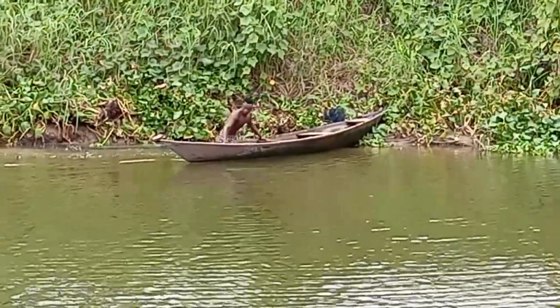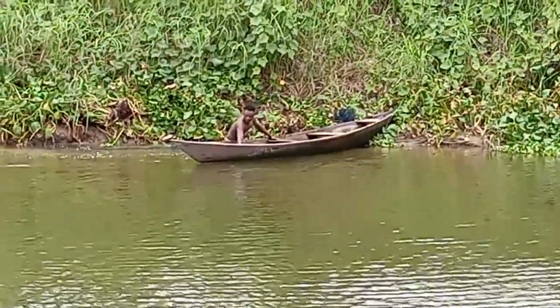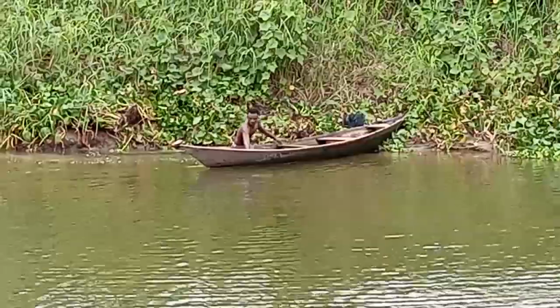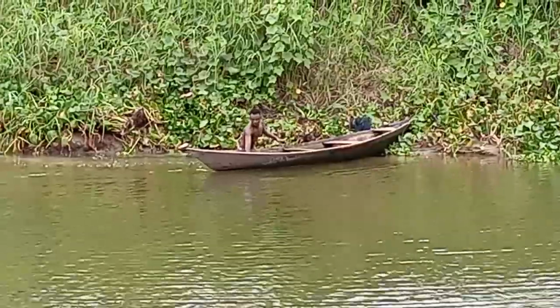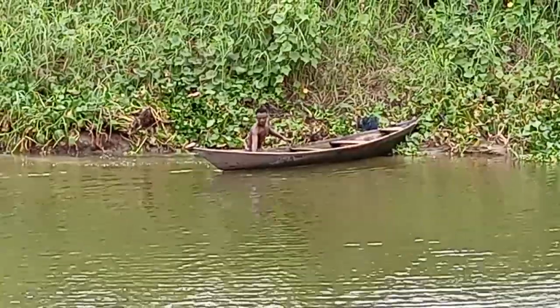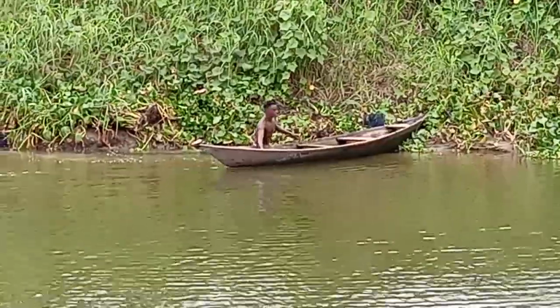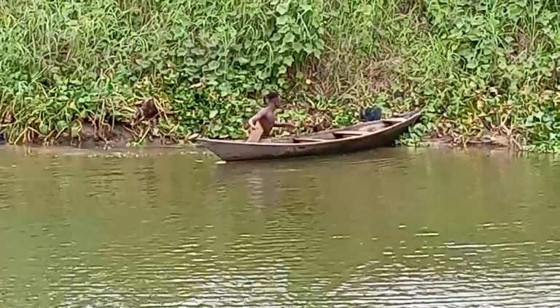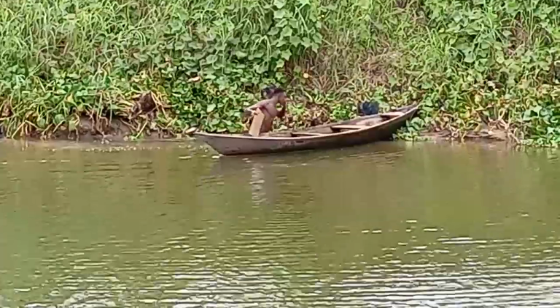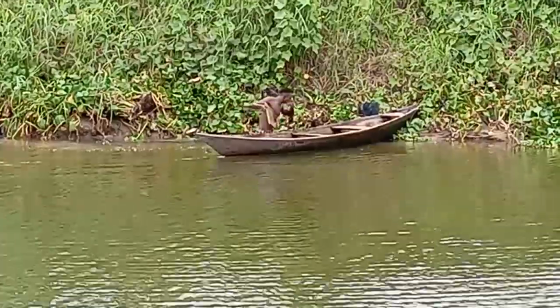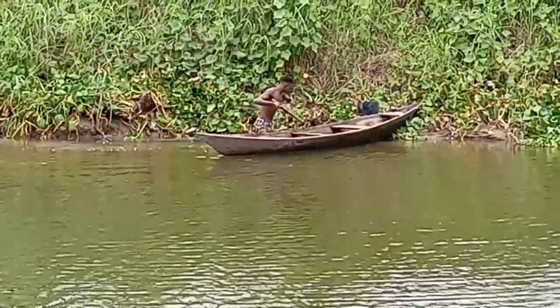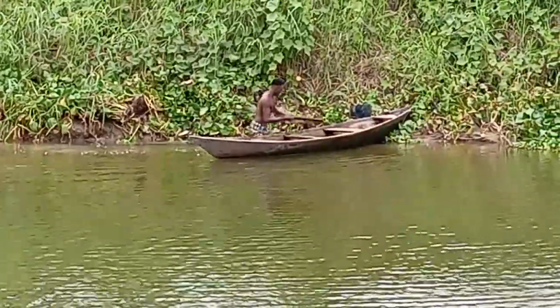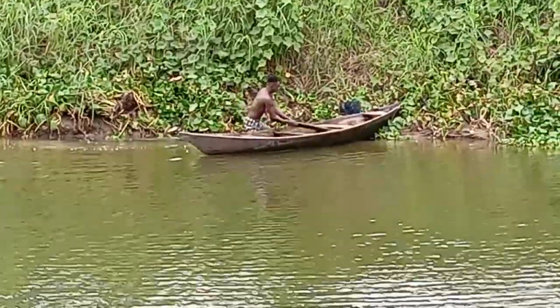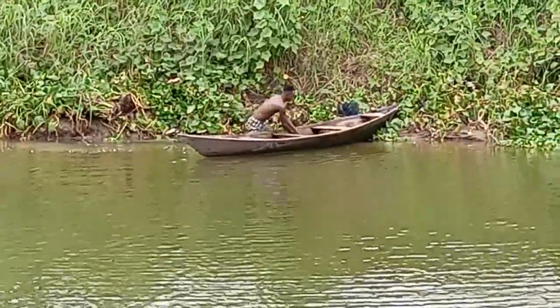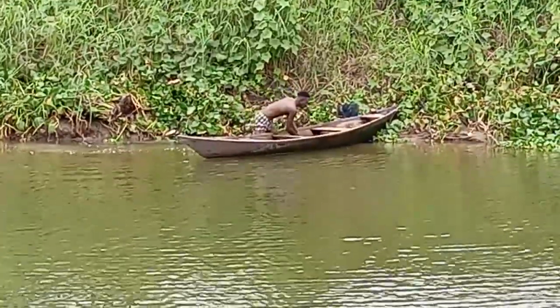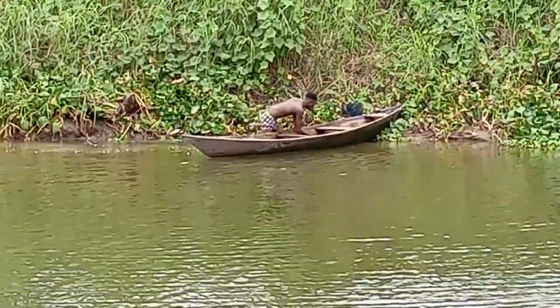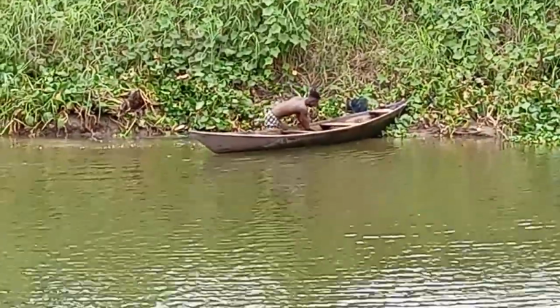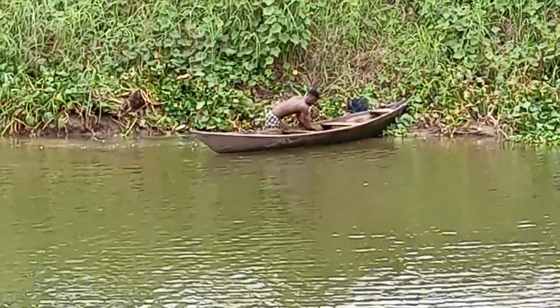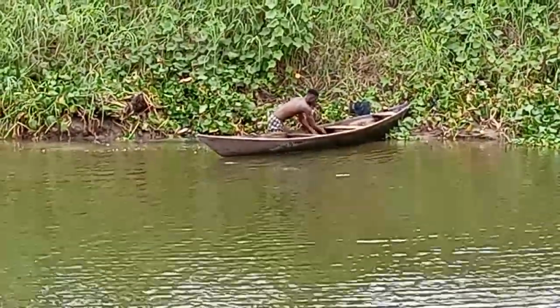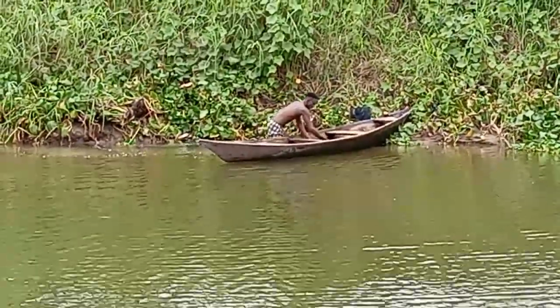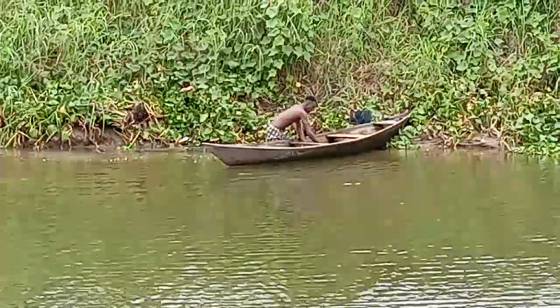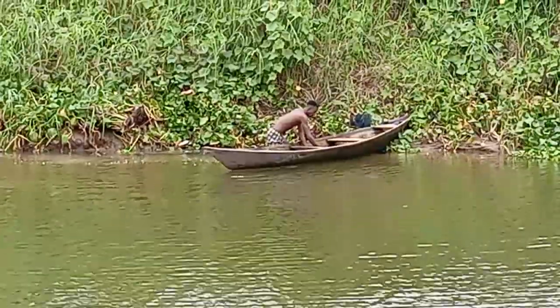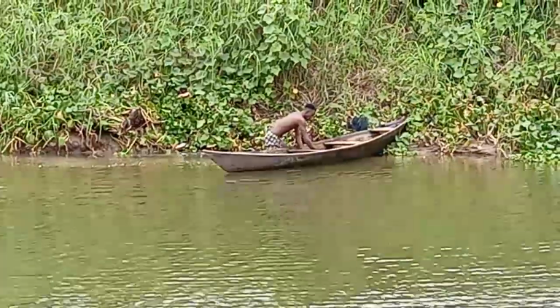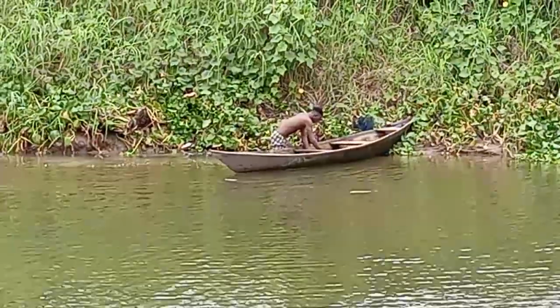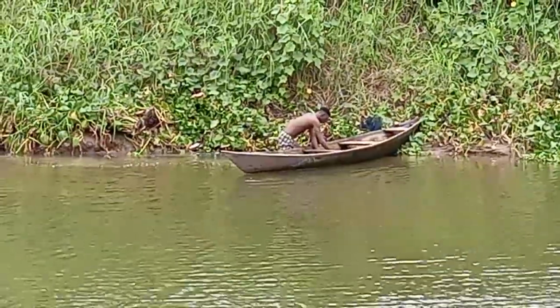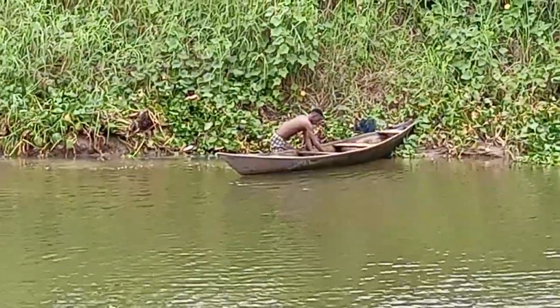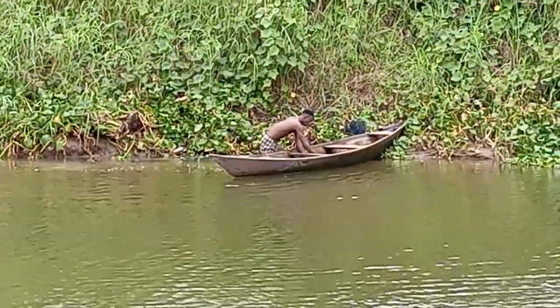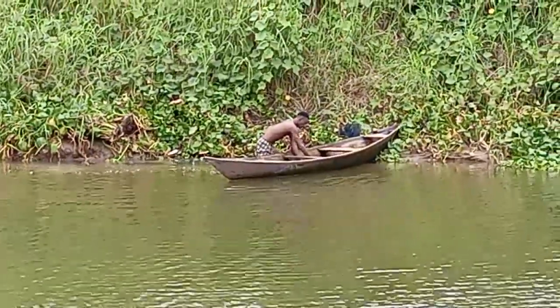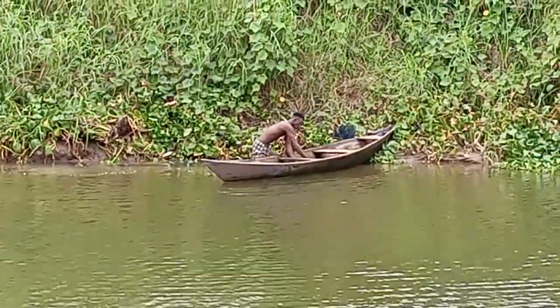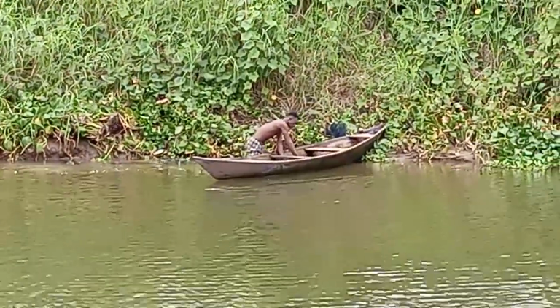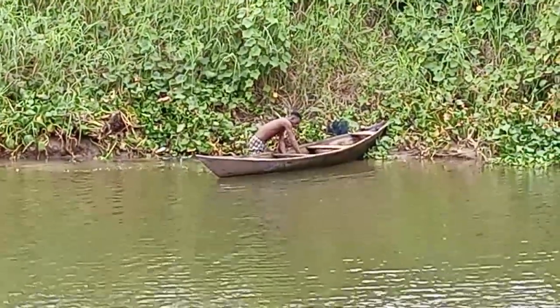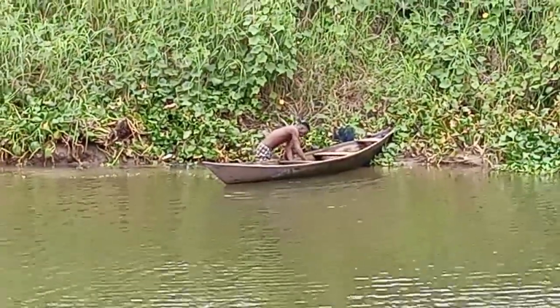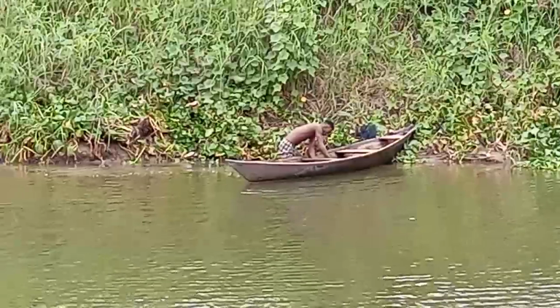The river originates from the Akwamu Mountains and flows into the Gulf of Guinea, which is part of the Atlantic Ocean.